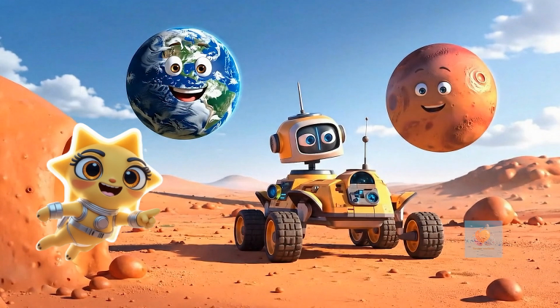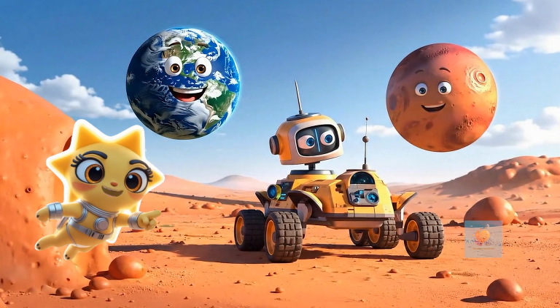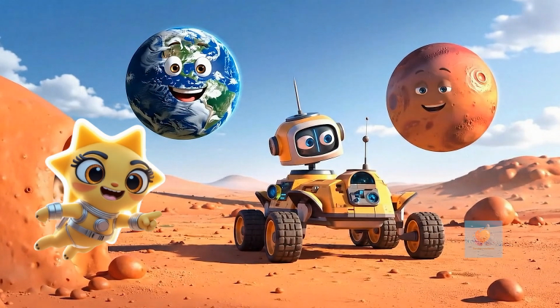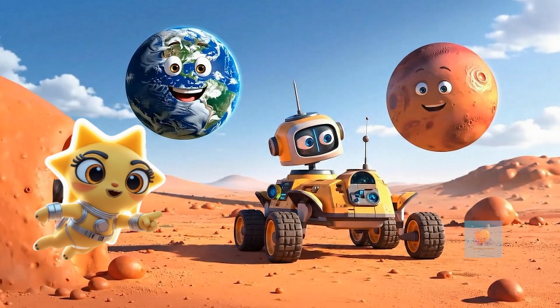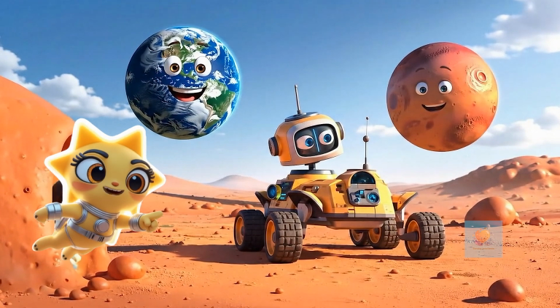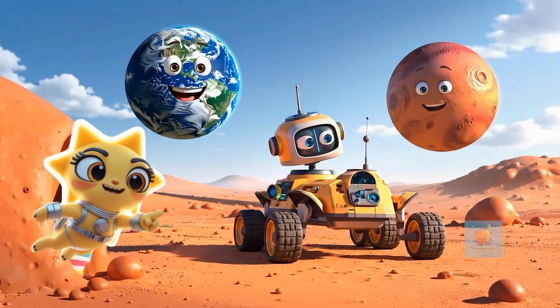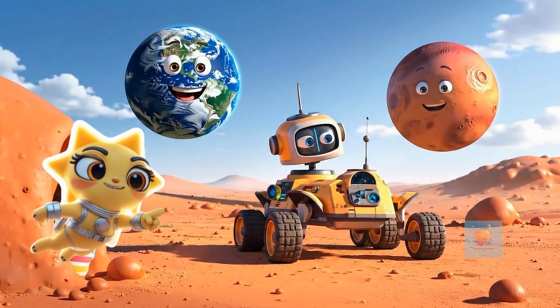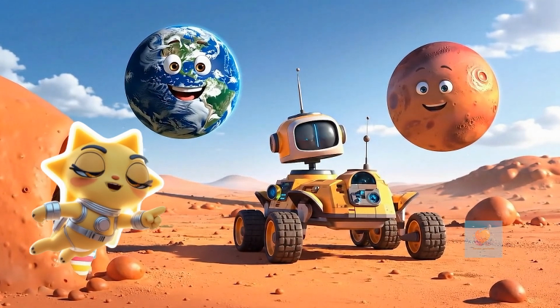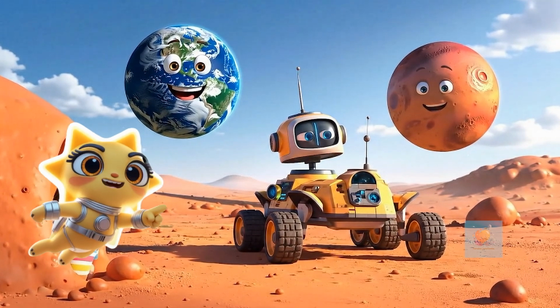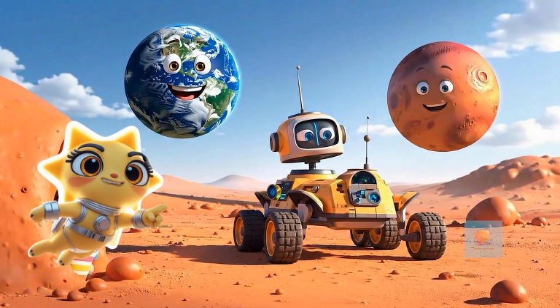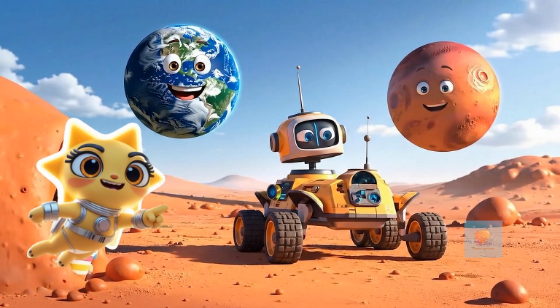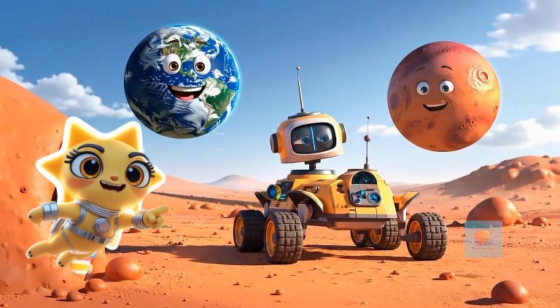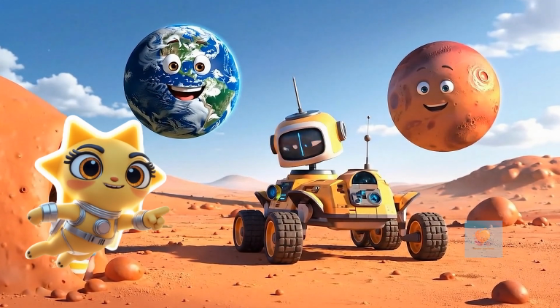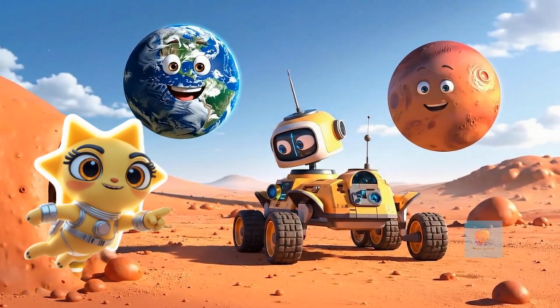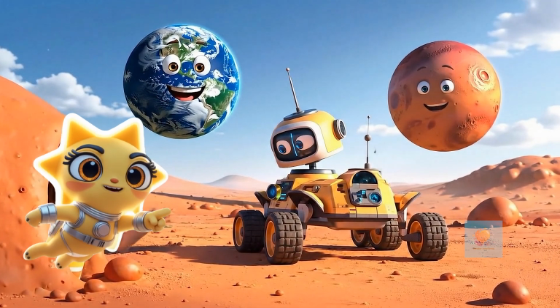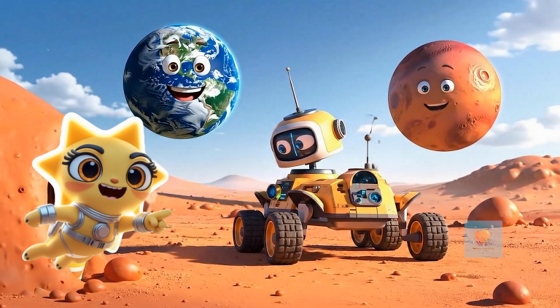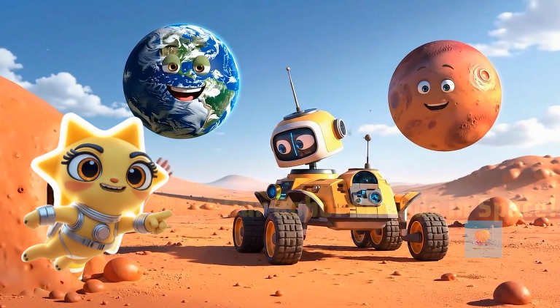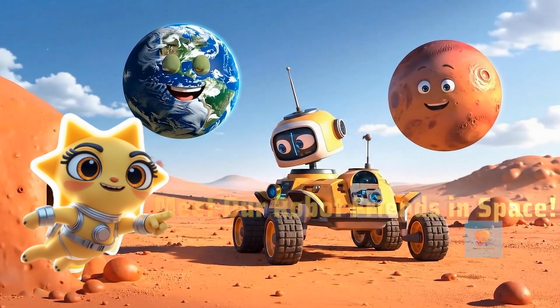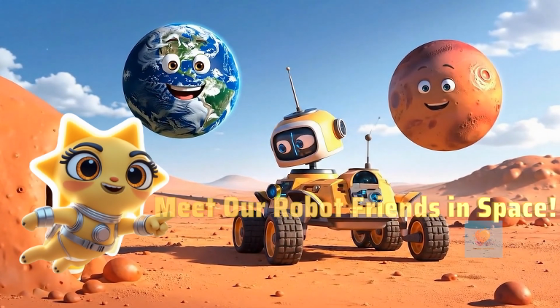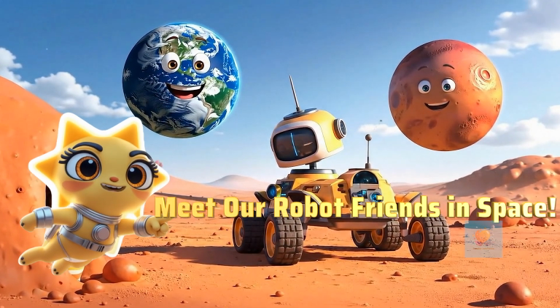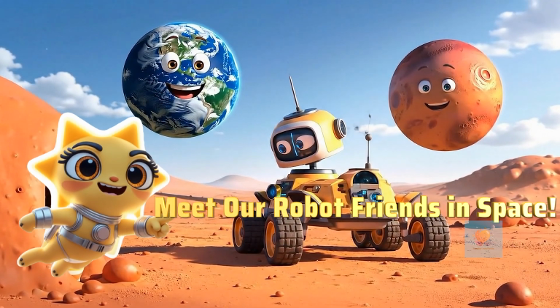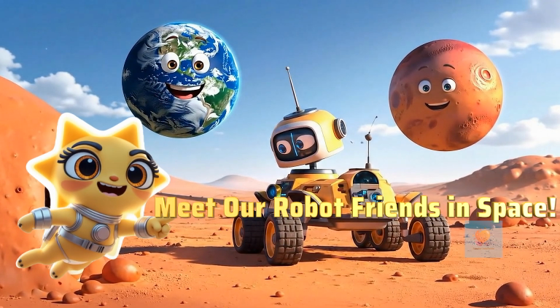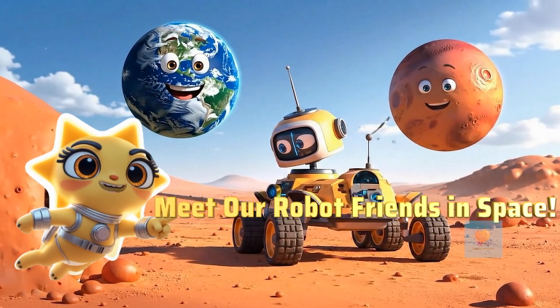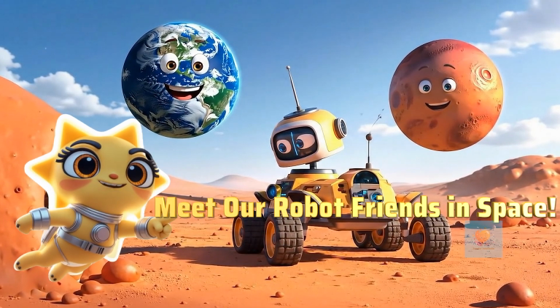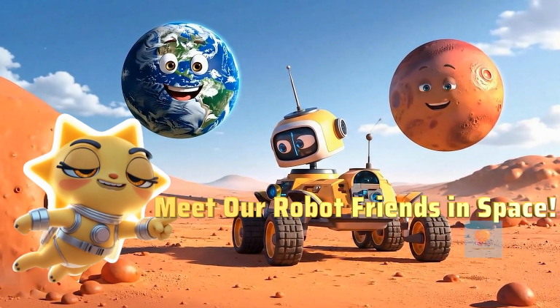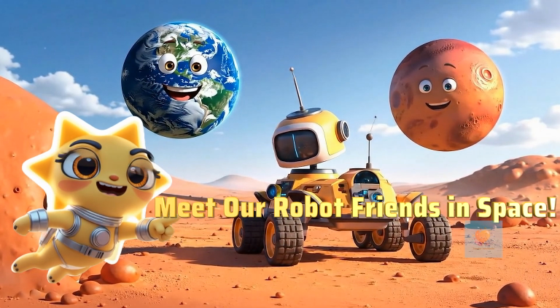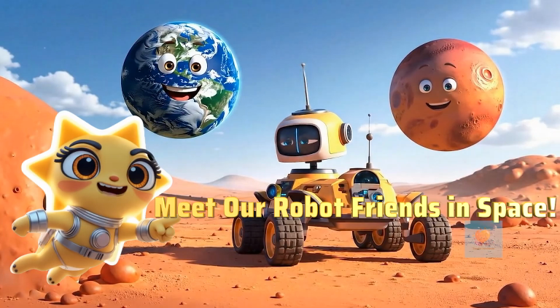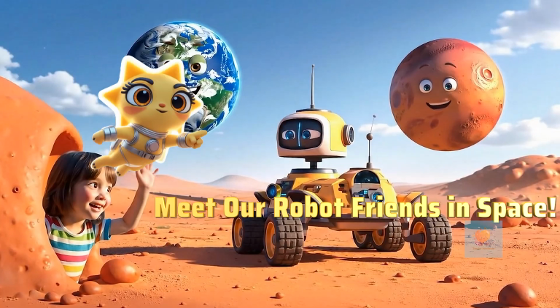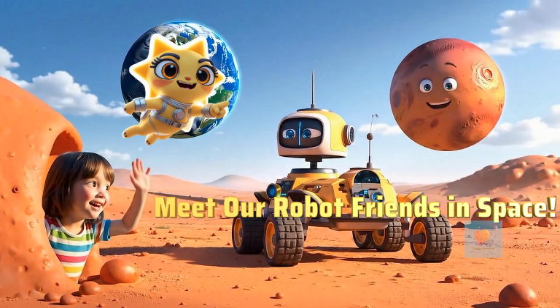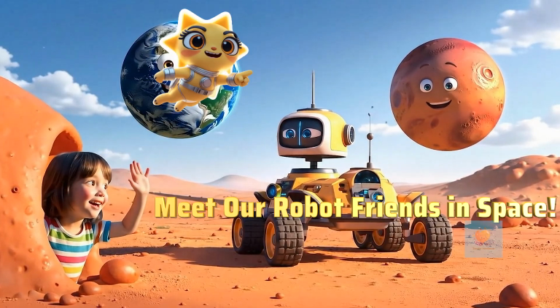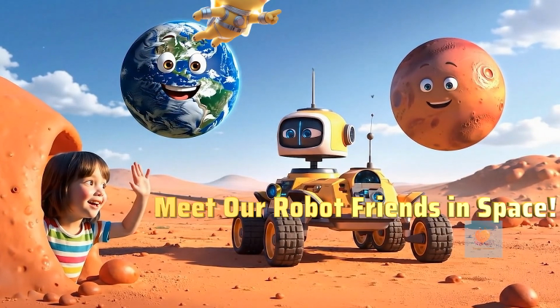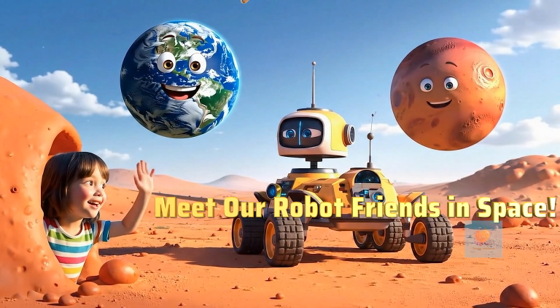Hello, space explorers! Today, we're meeting some amazing robot friends who travel to other planets for us.